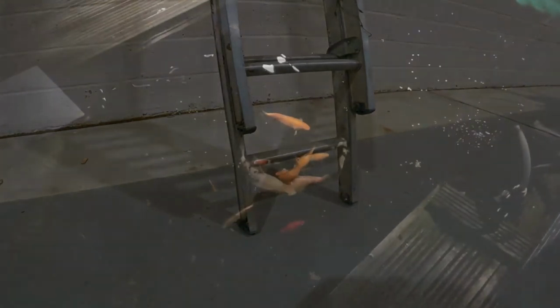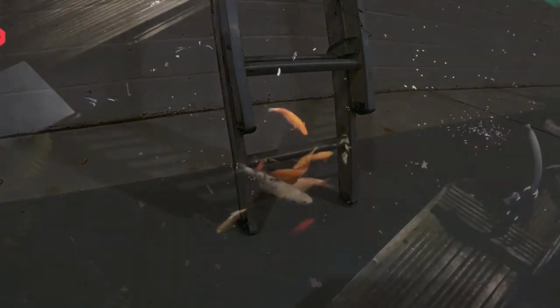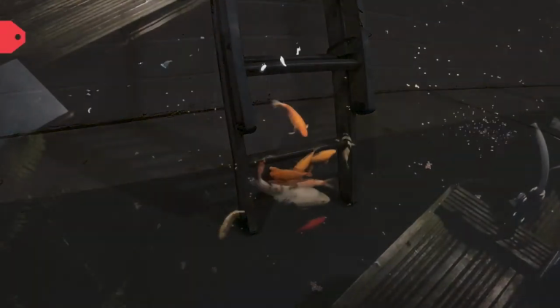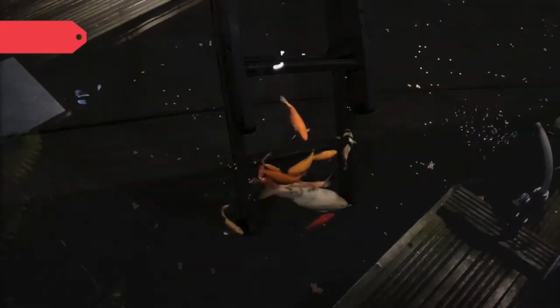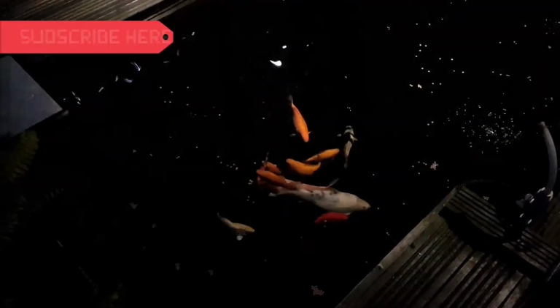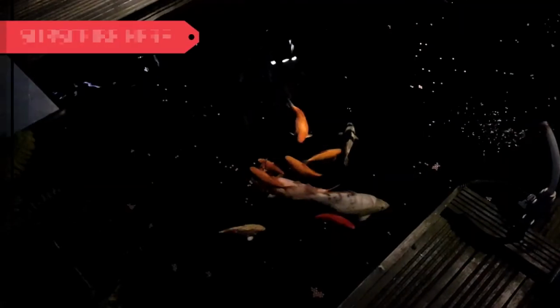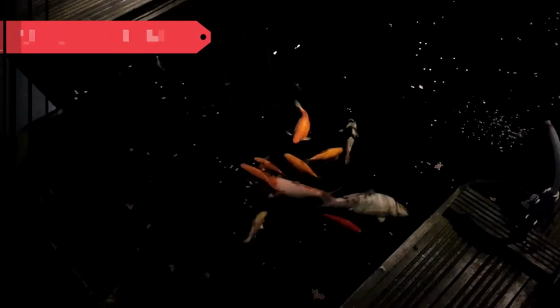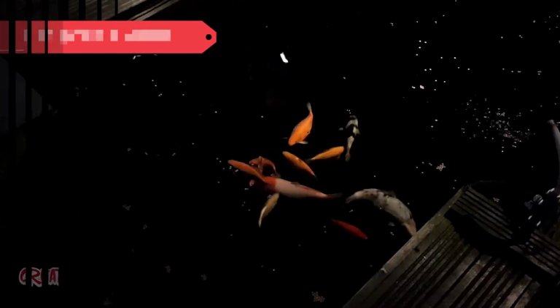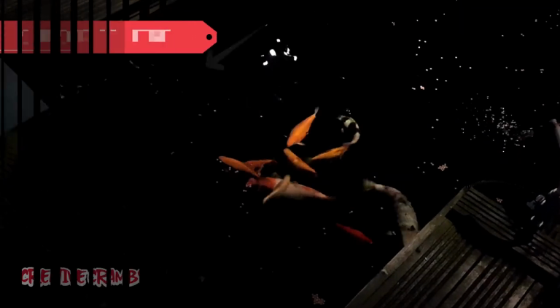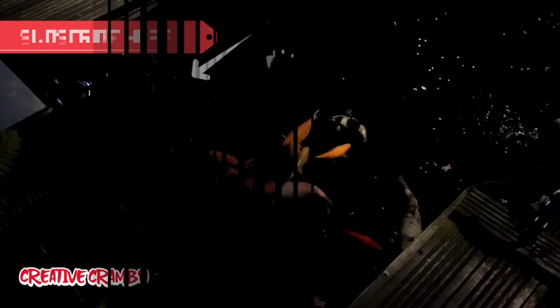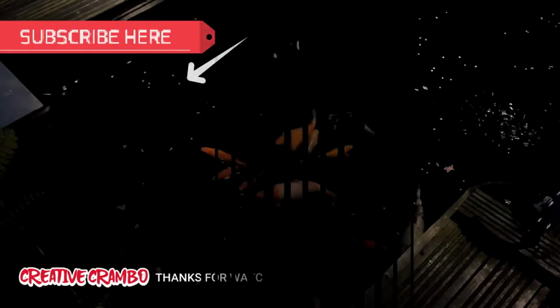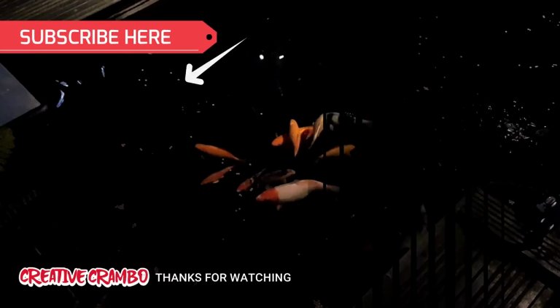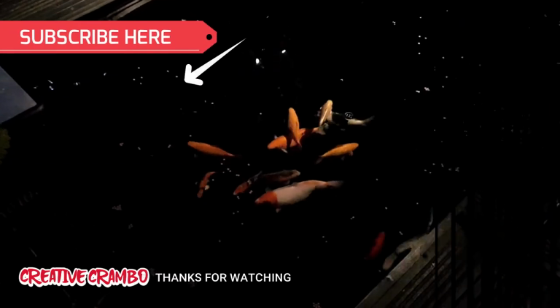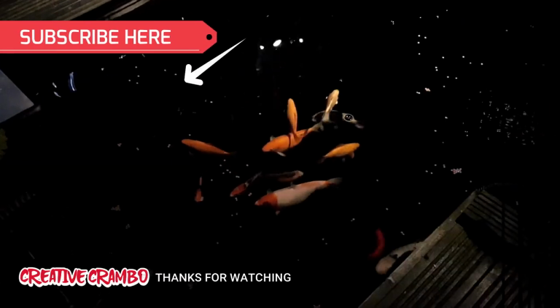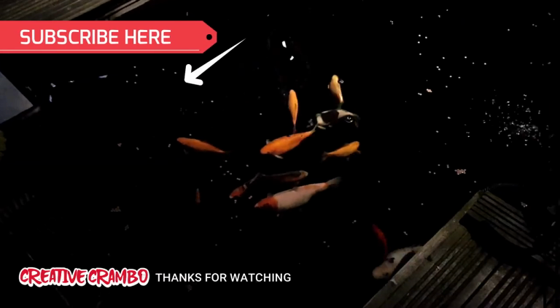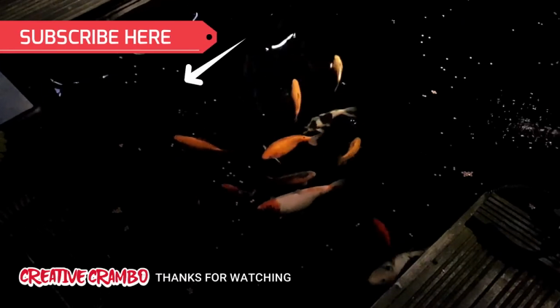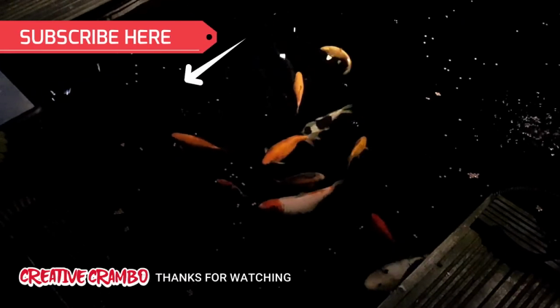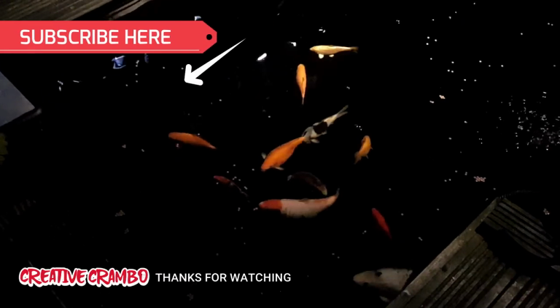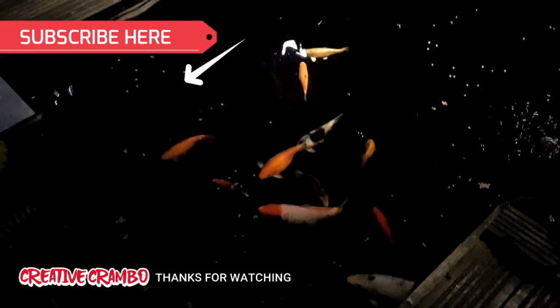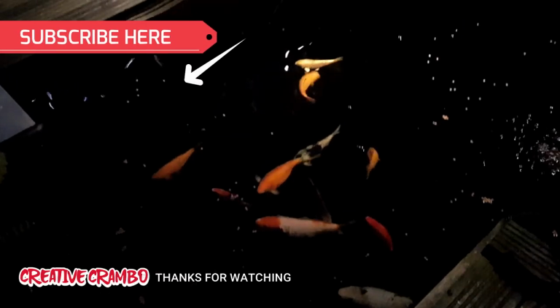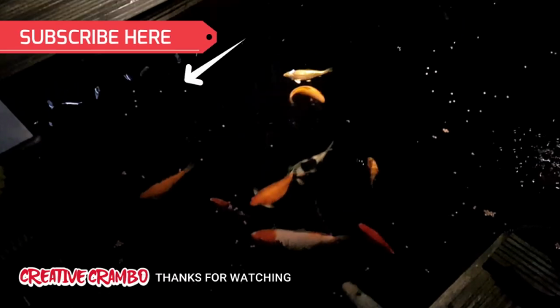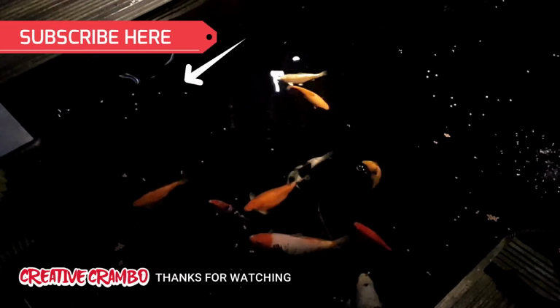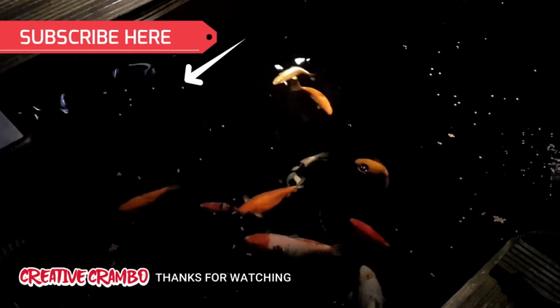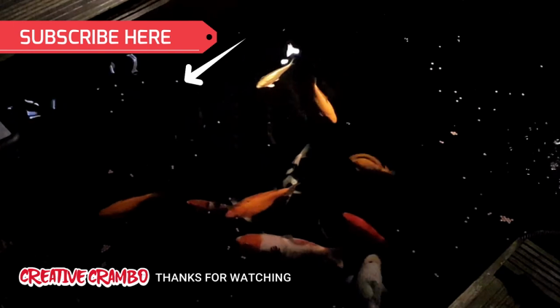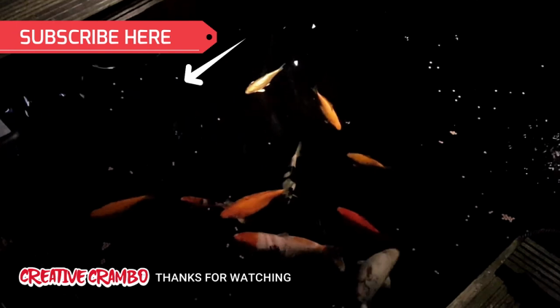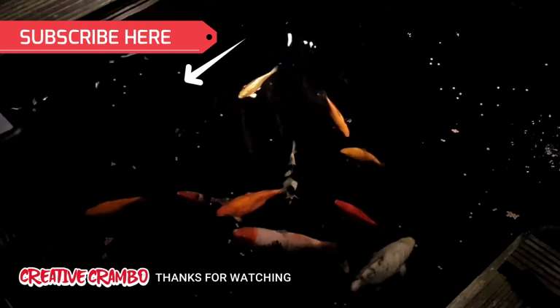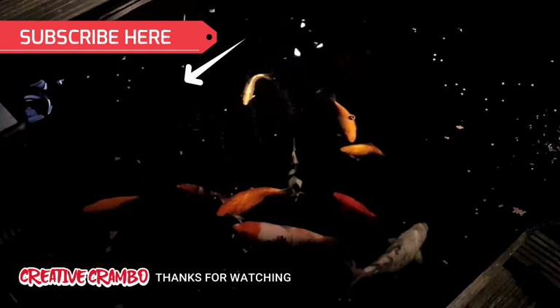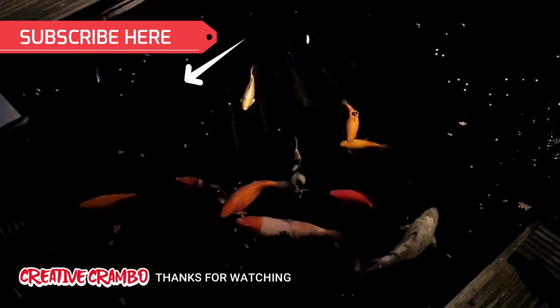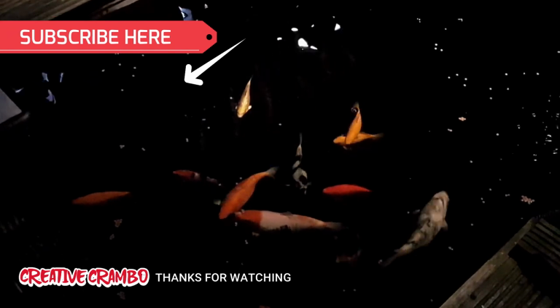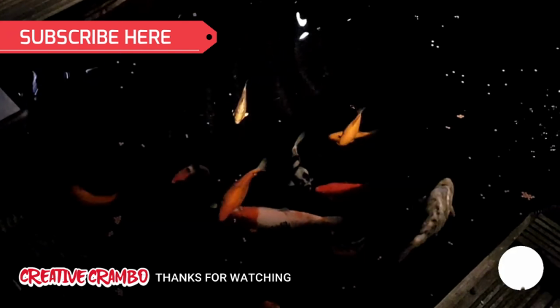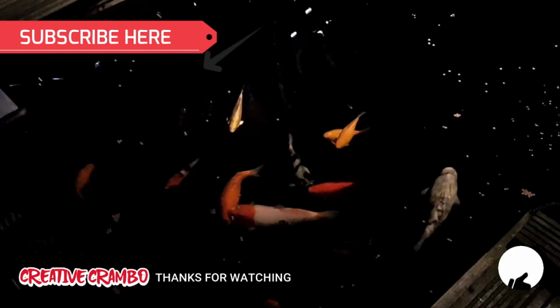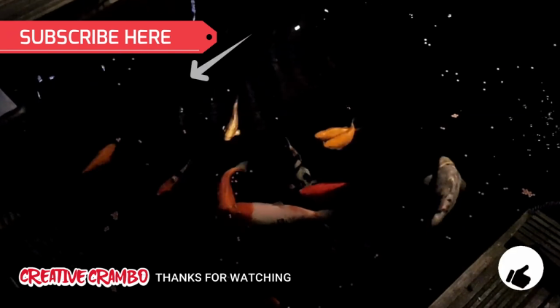Thanks for watching. Like and subscribe, turn on notifications, and I'll see you in the next one.